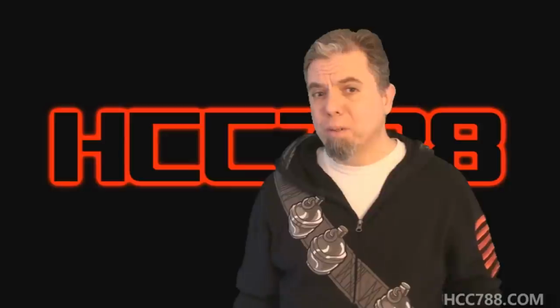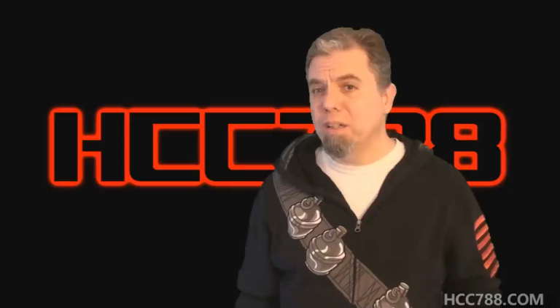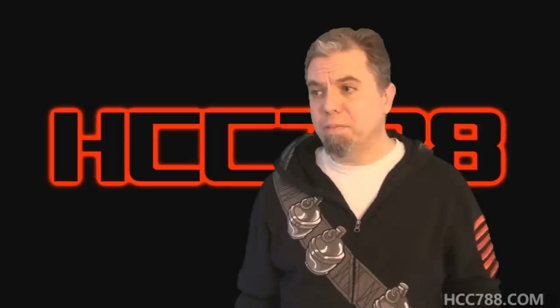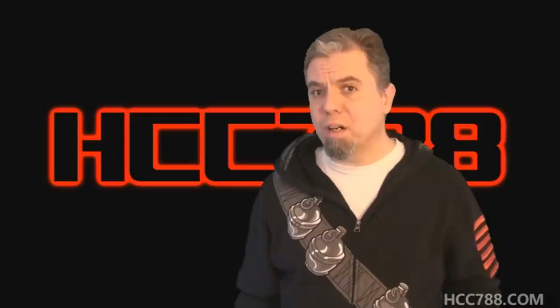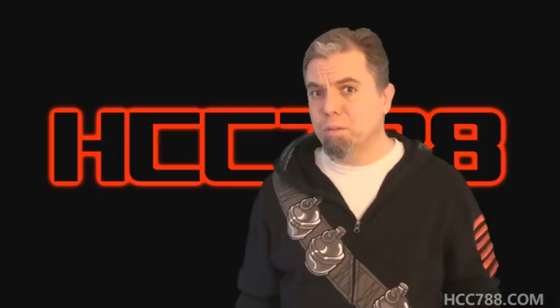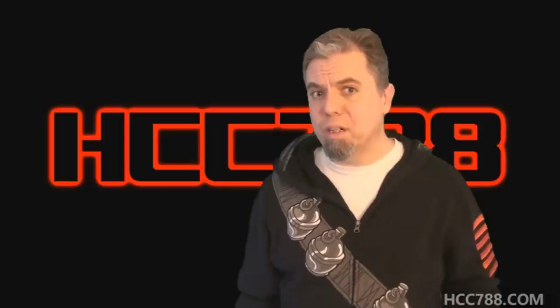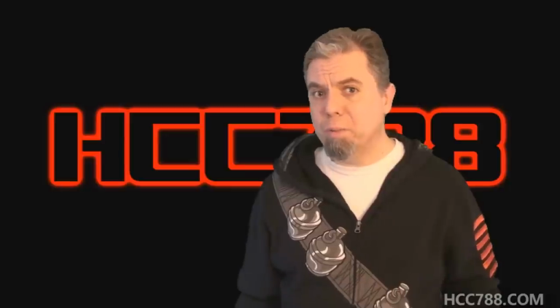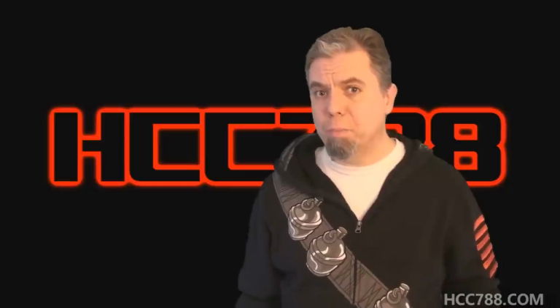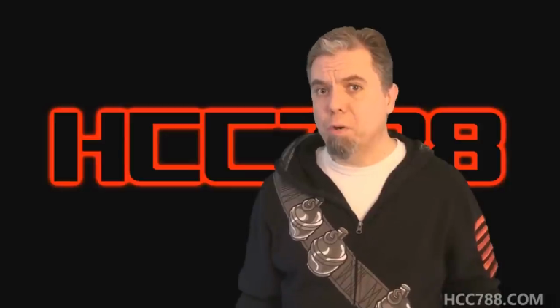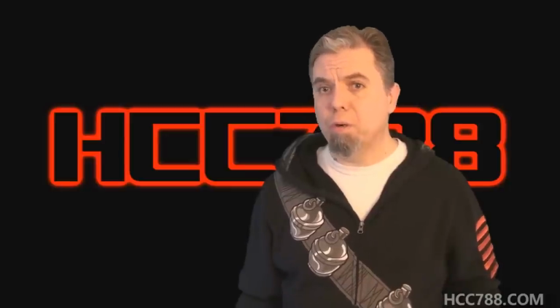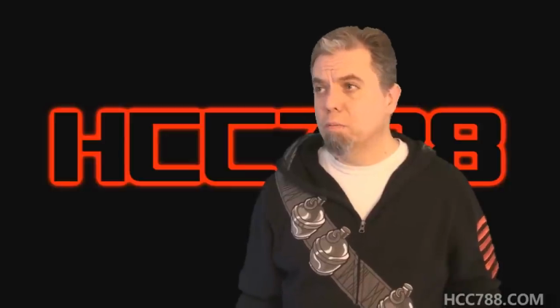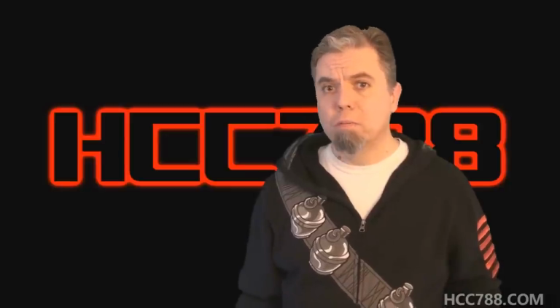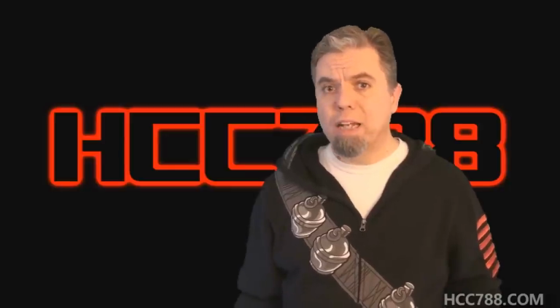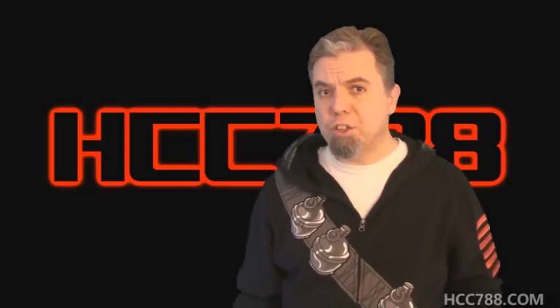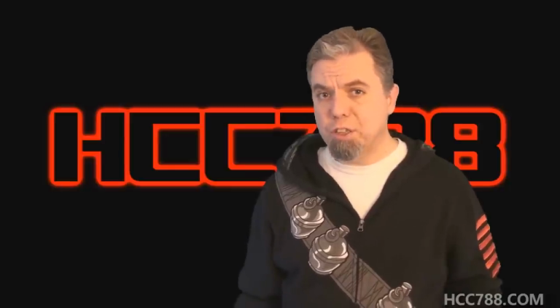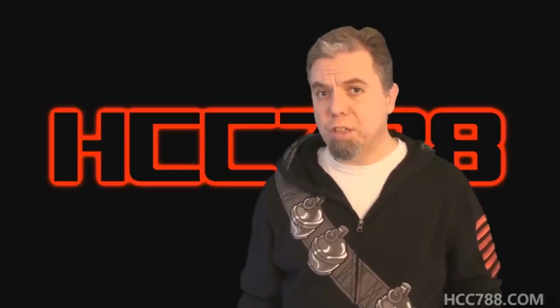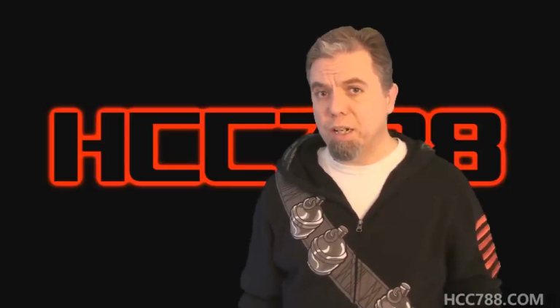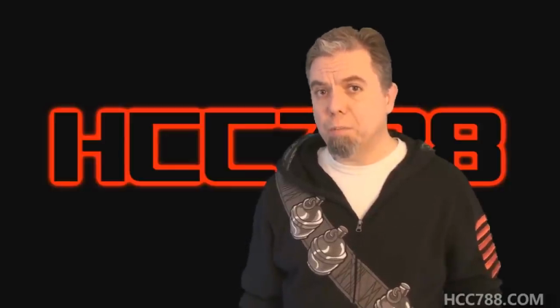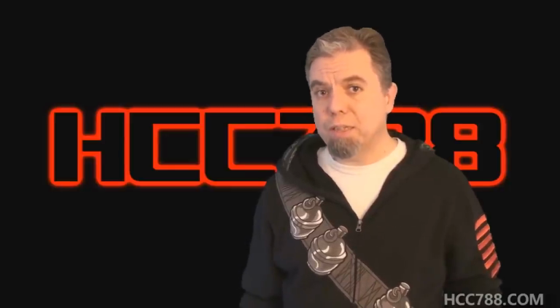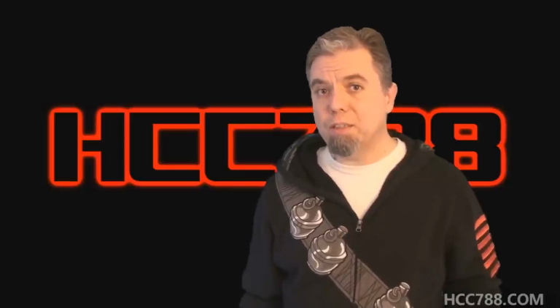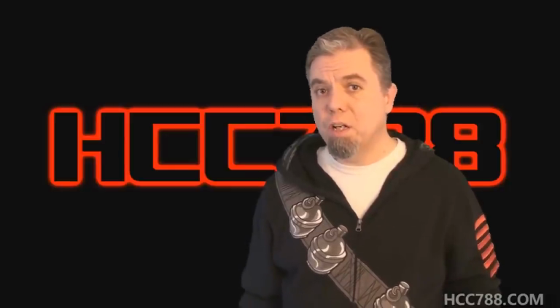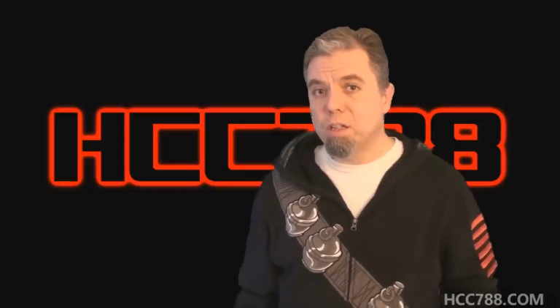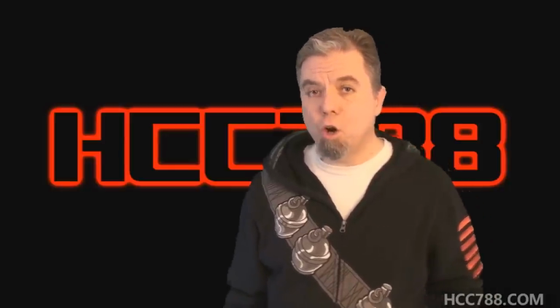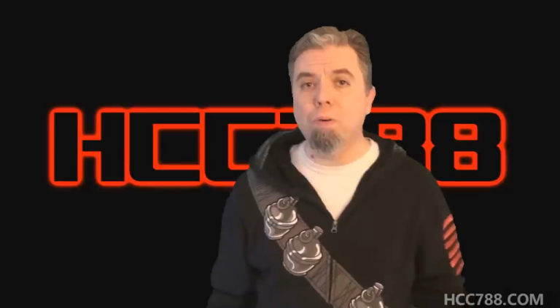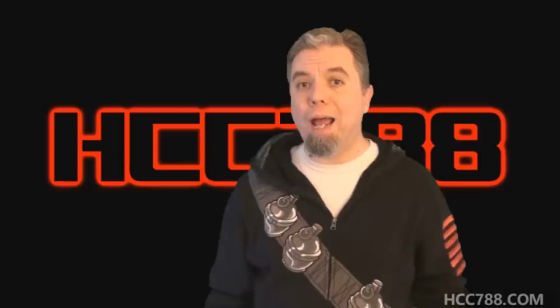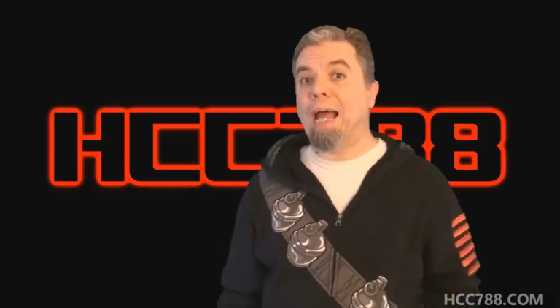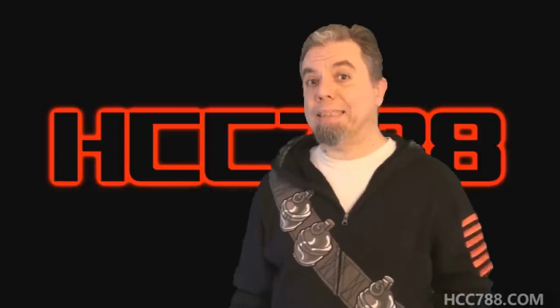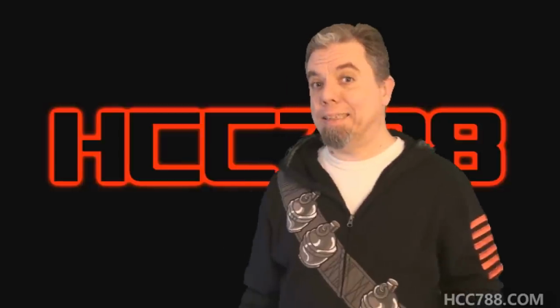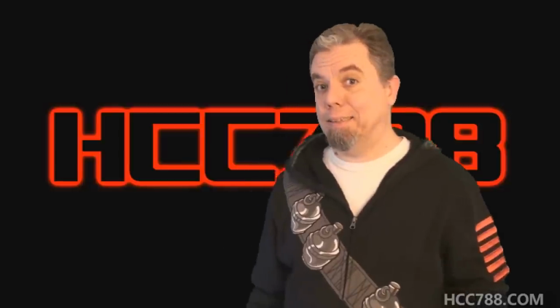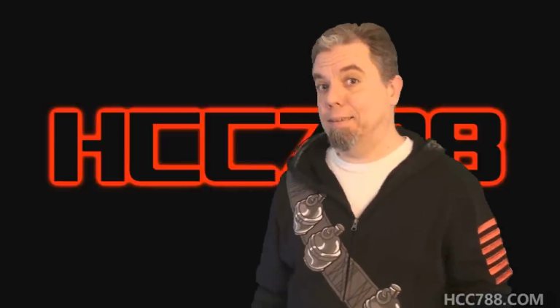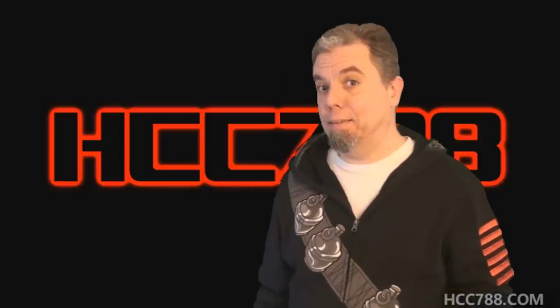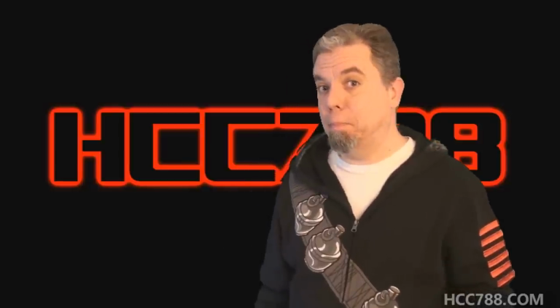I really thought it was going to be the Pogo. HCC 788 presents the Cobra ASP.